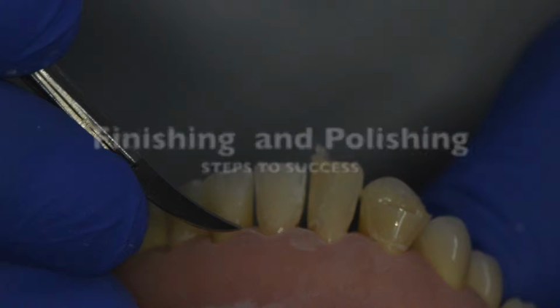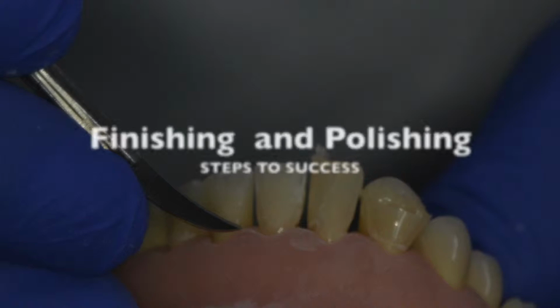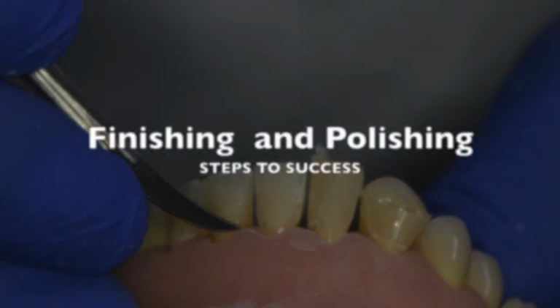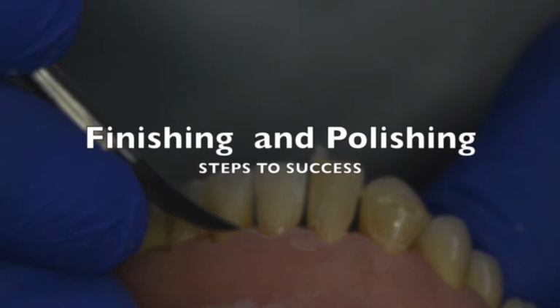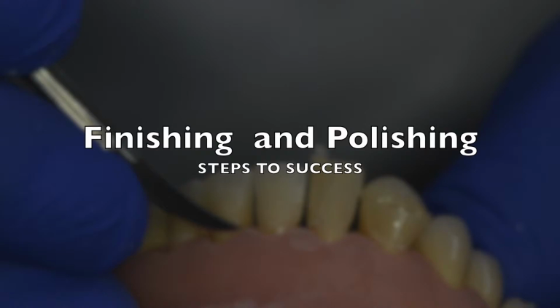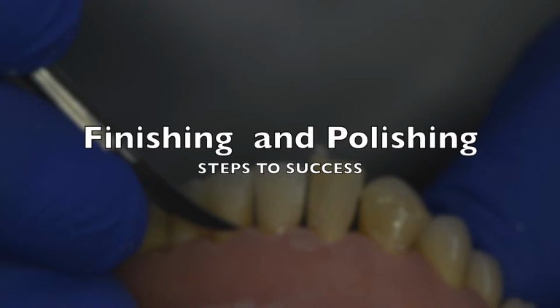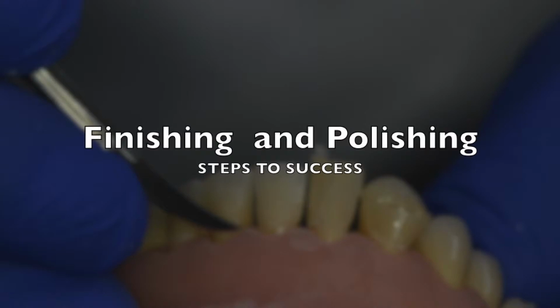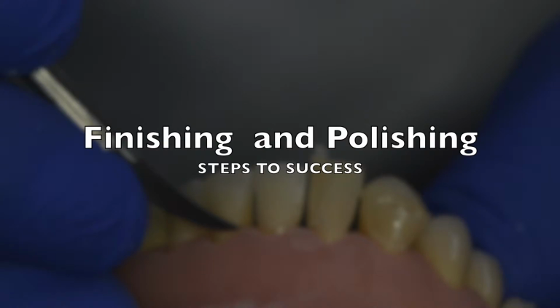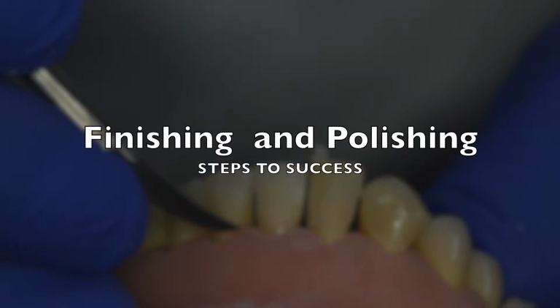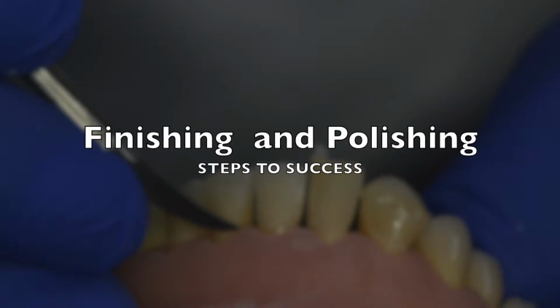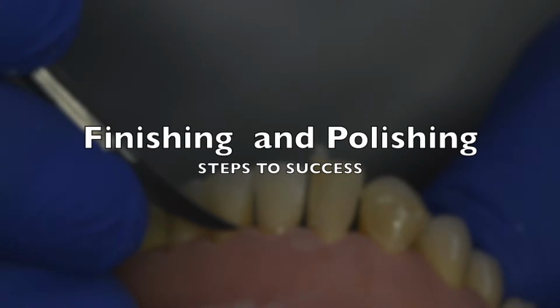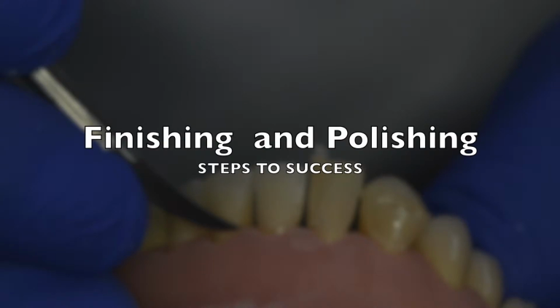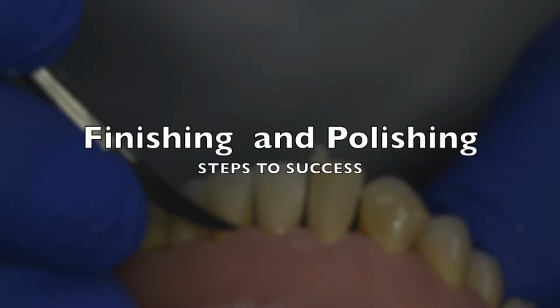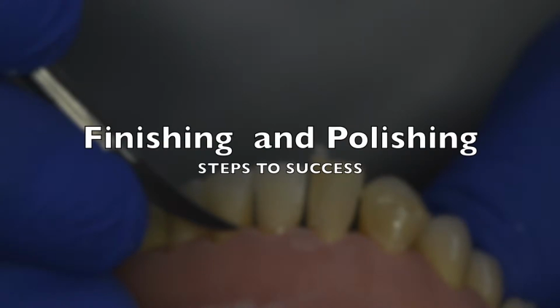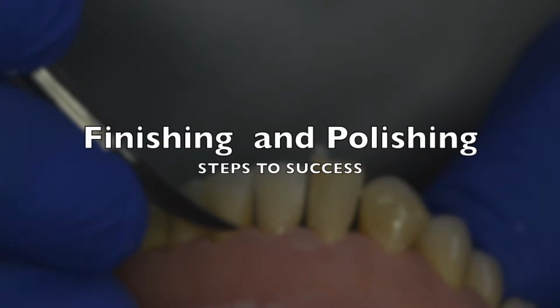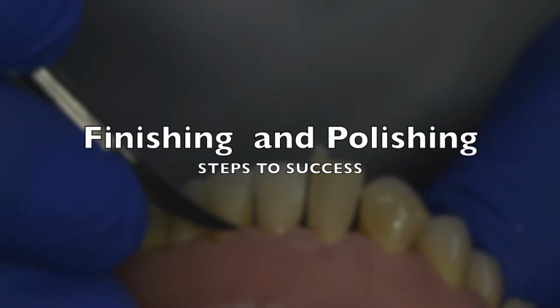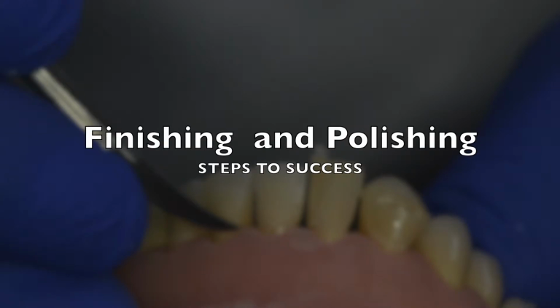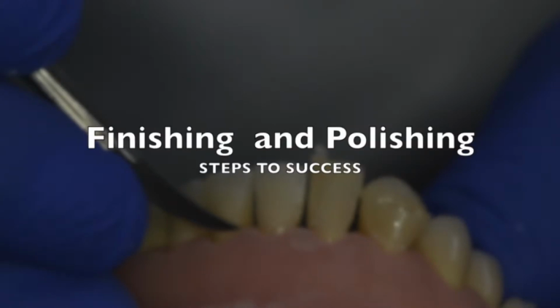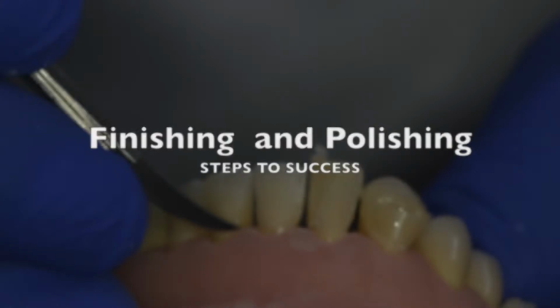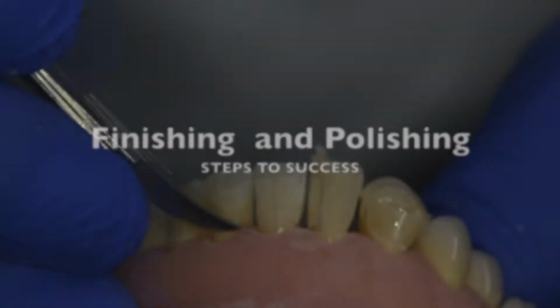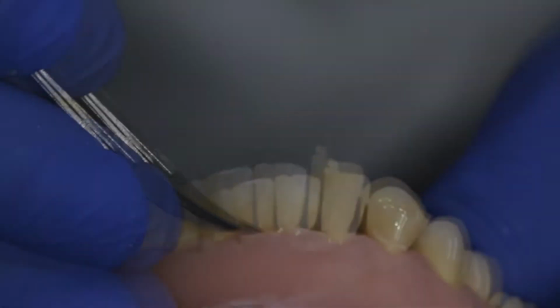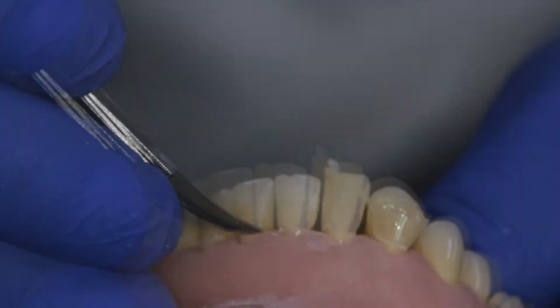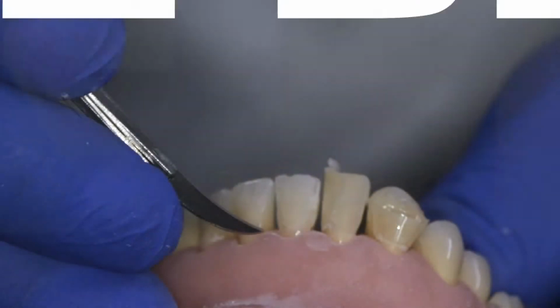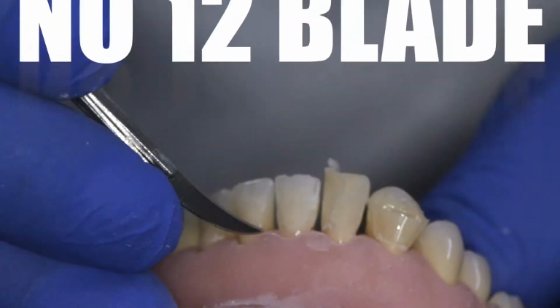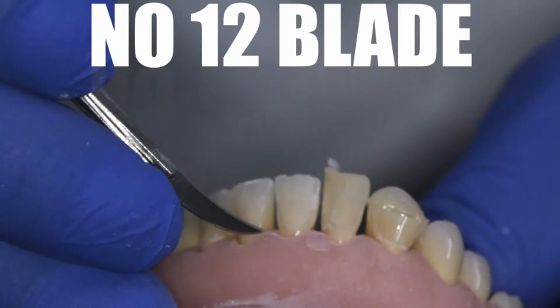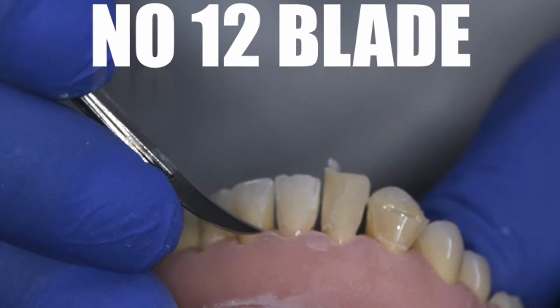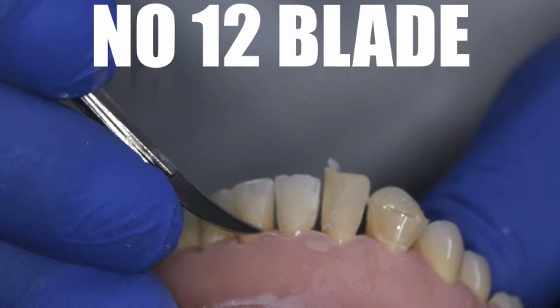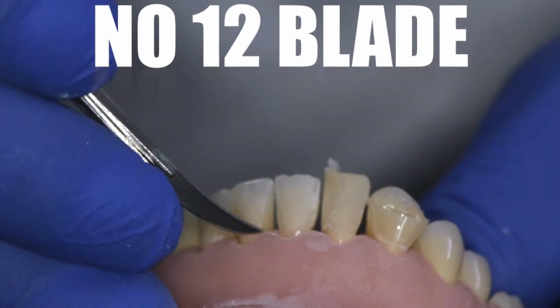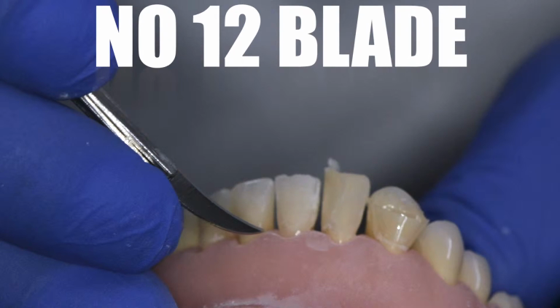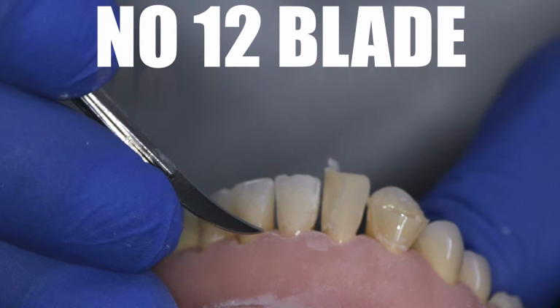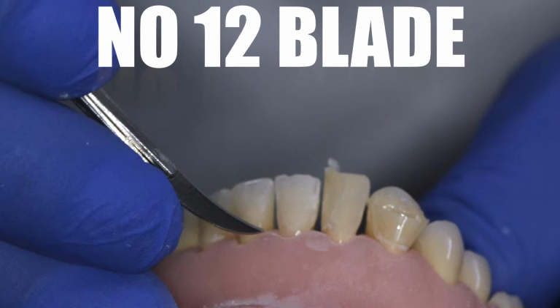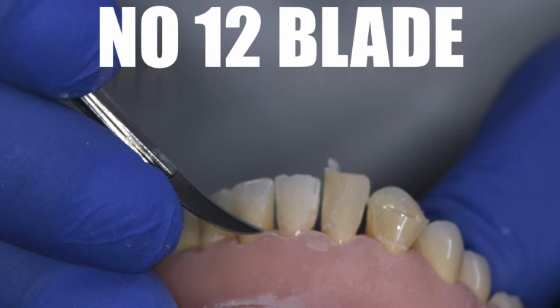Welcome to another session with the Dental Advisor, where we talk about finishing and polishing of composite restorations.